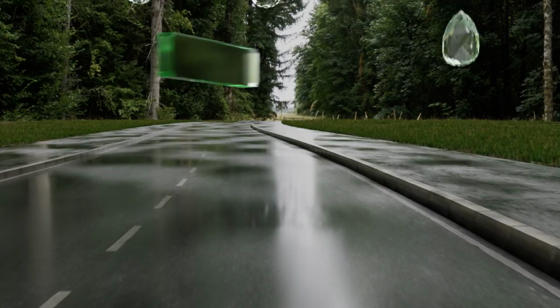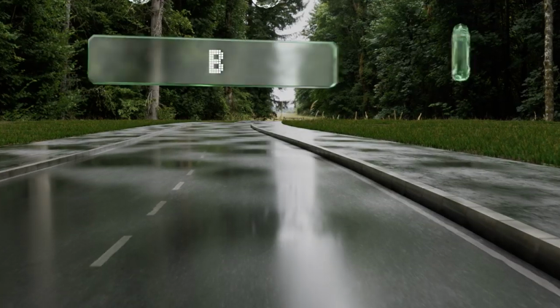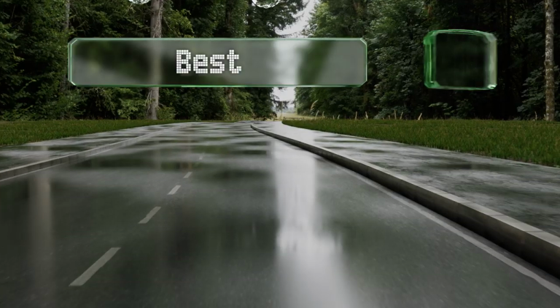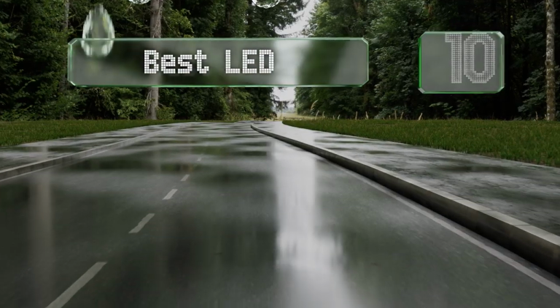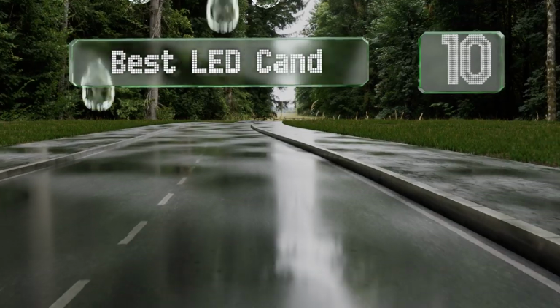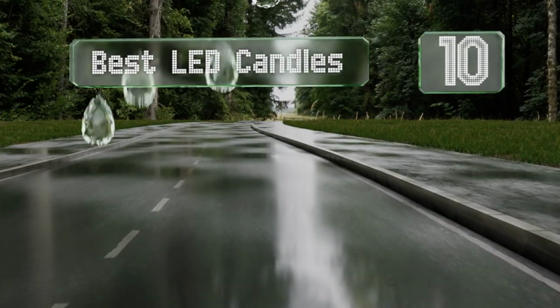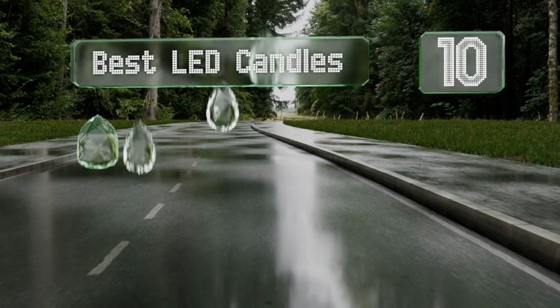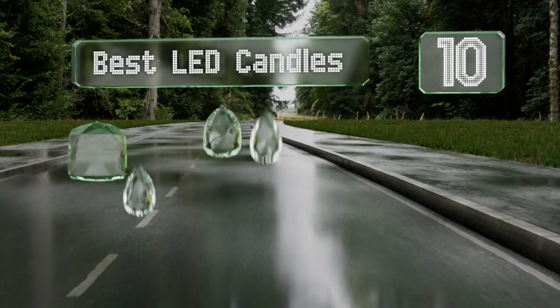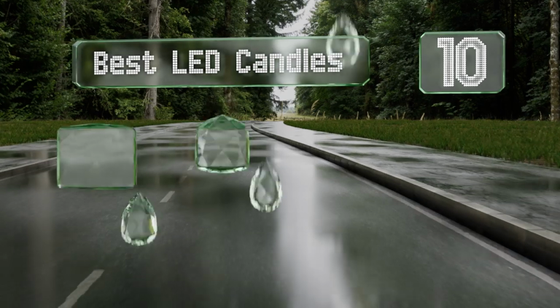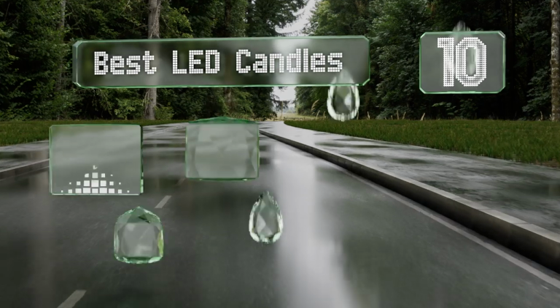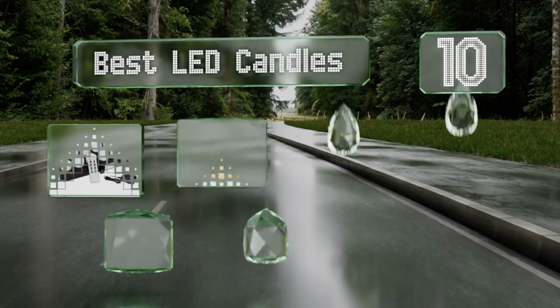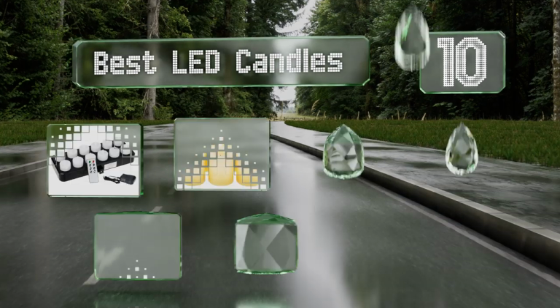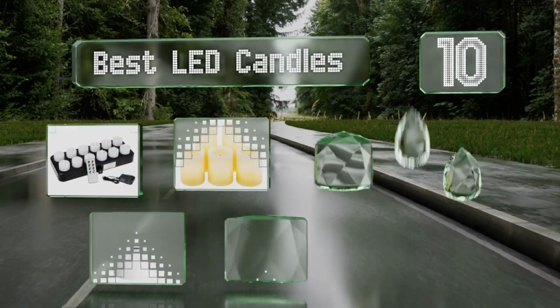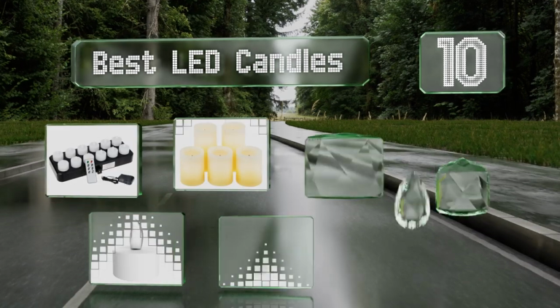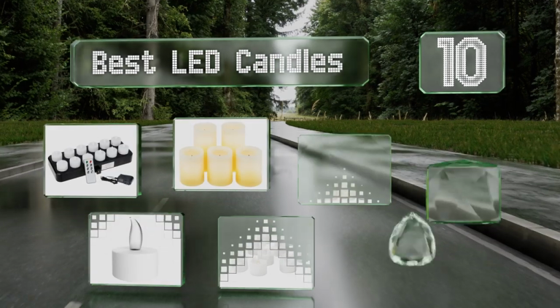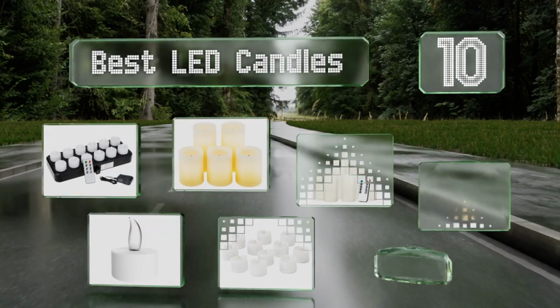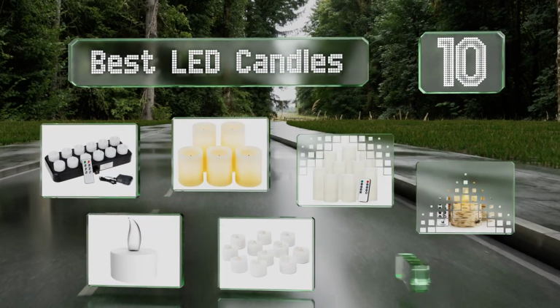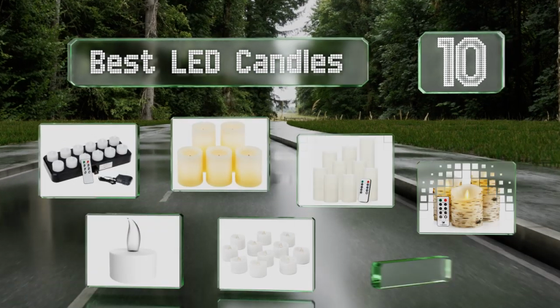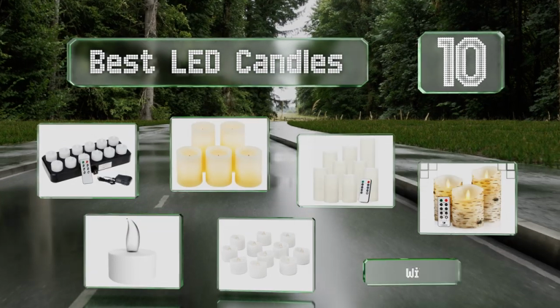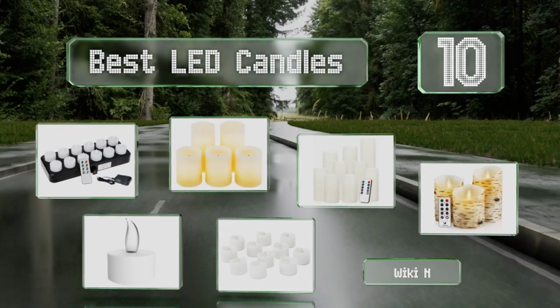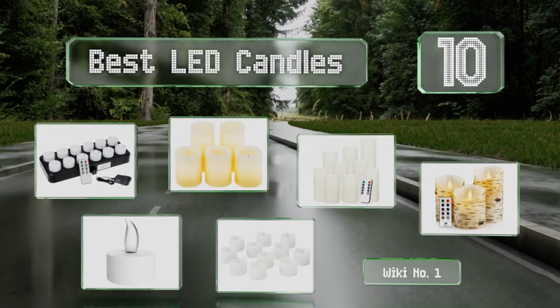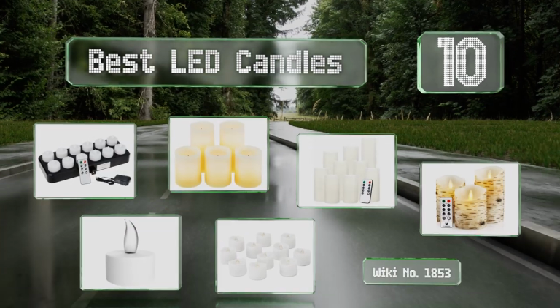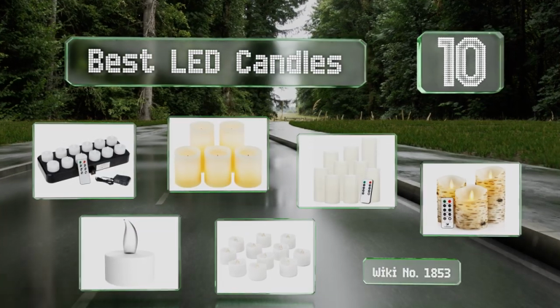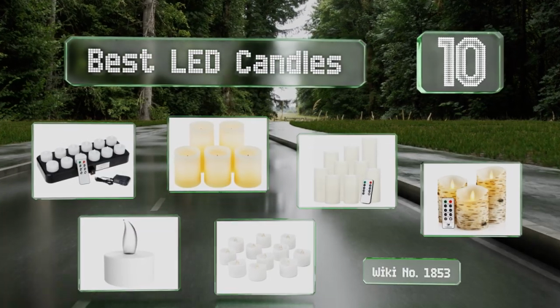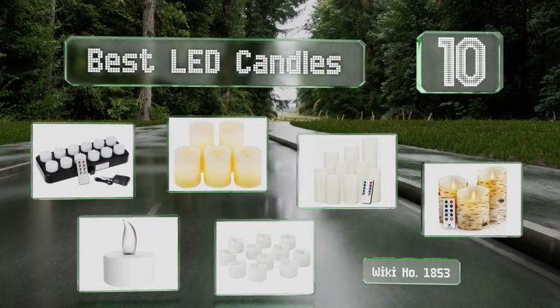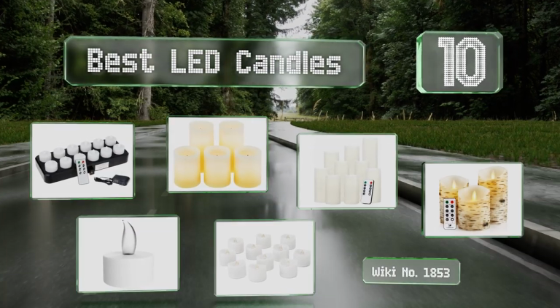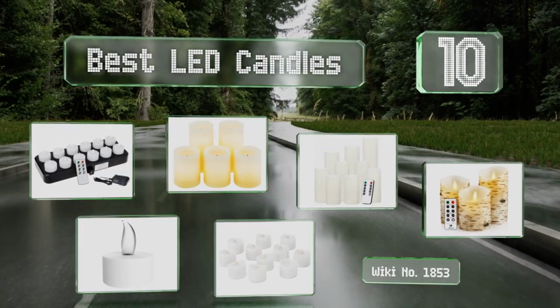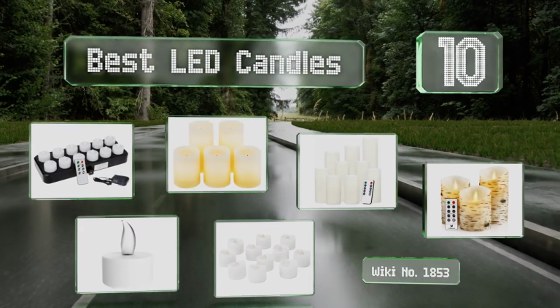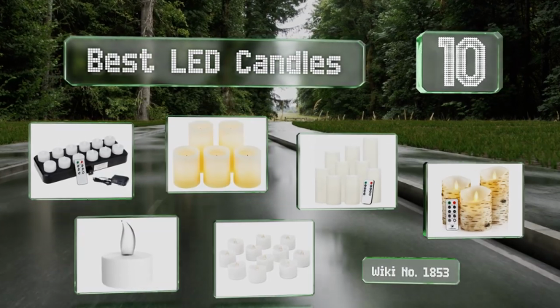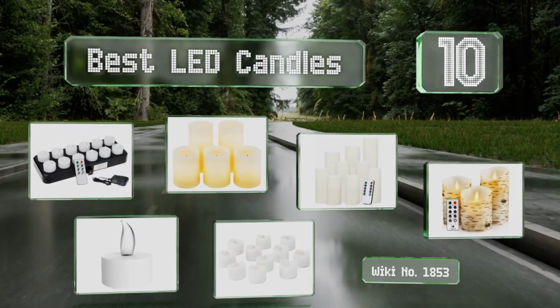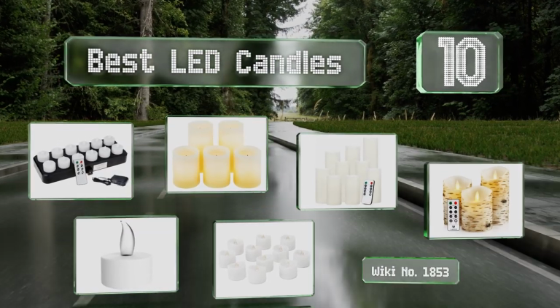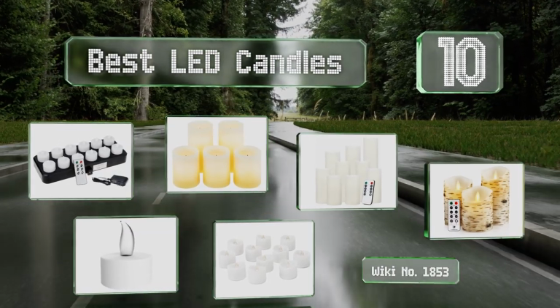EasyVid presents the 10 best LED candles. Let's get started with the list.